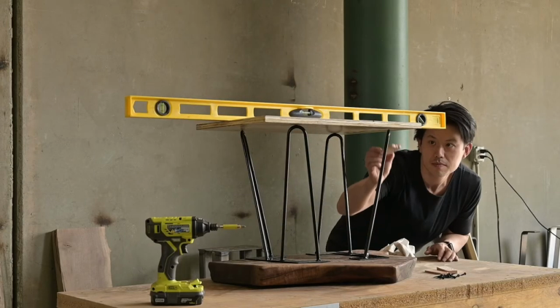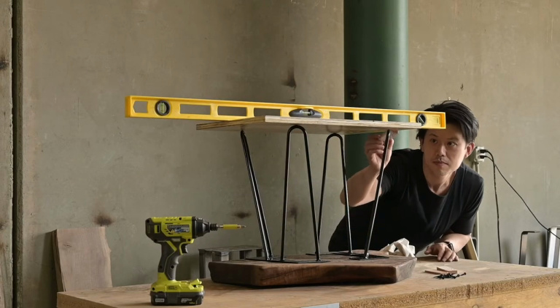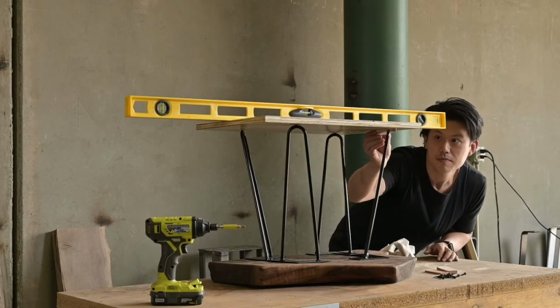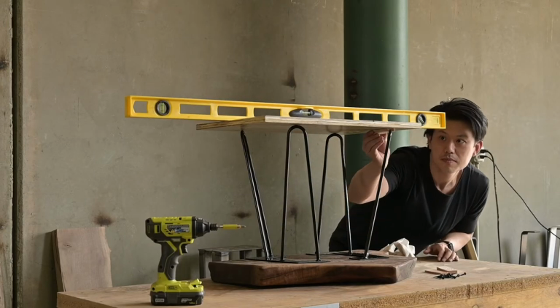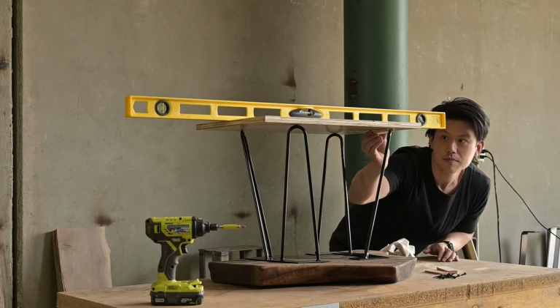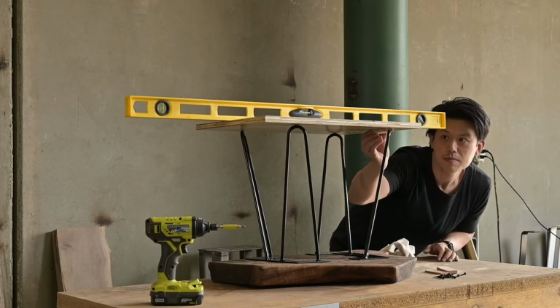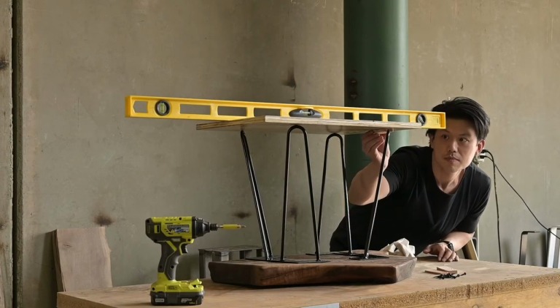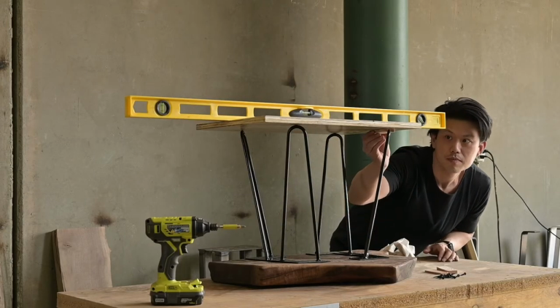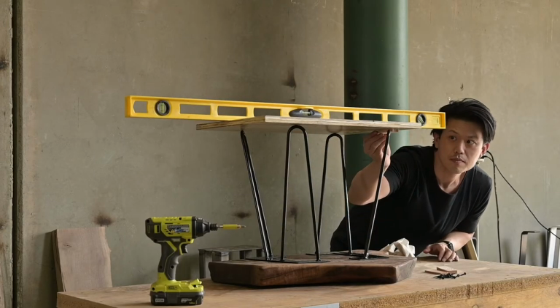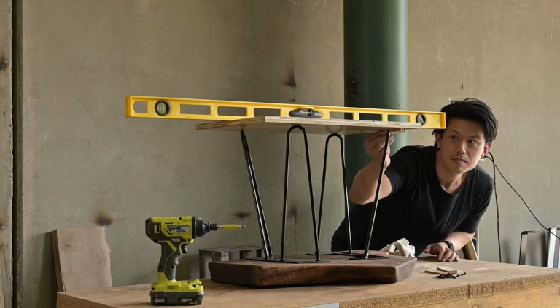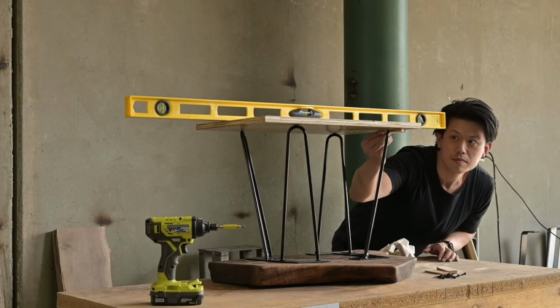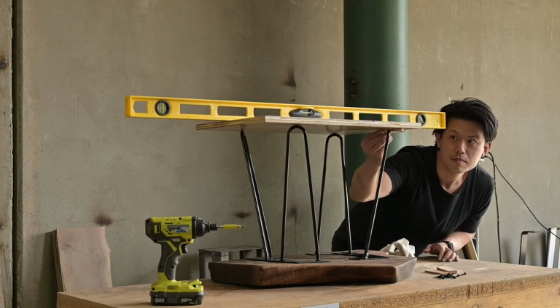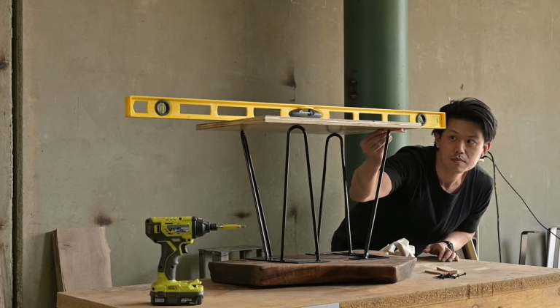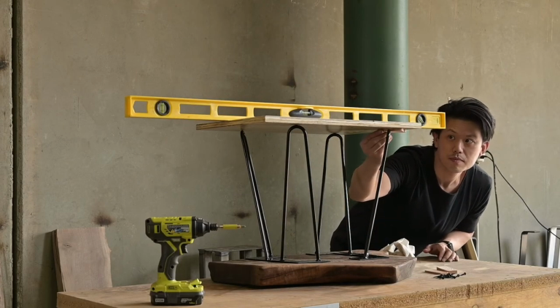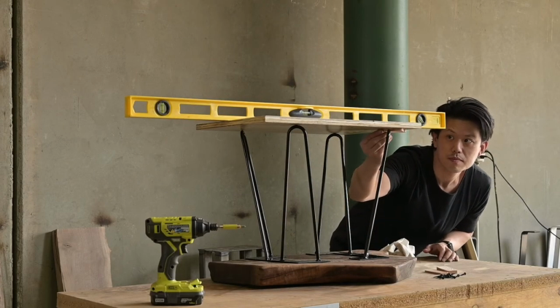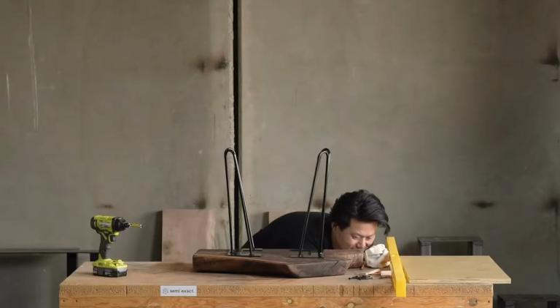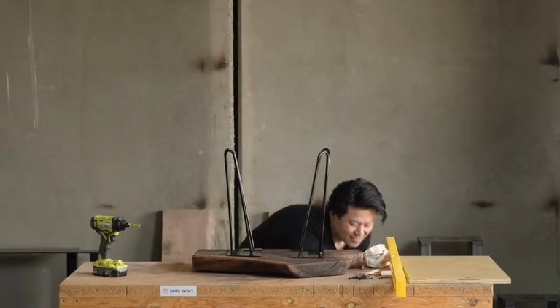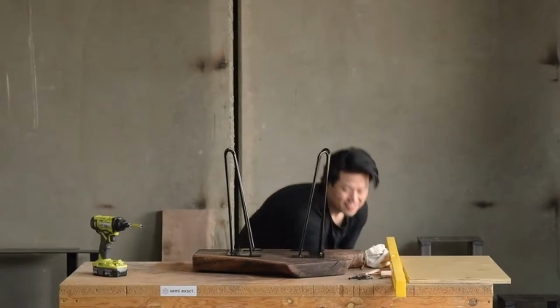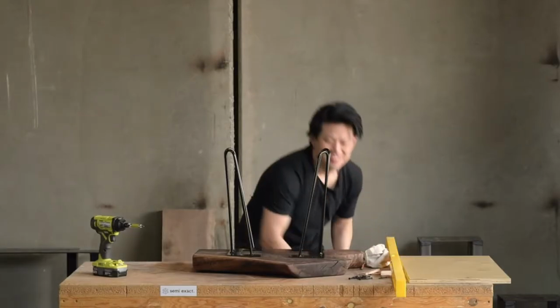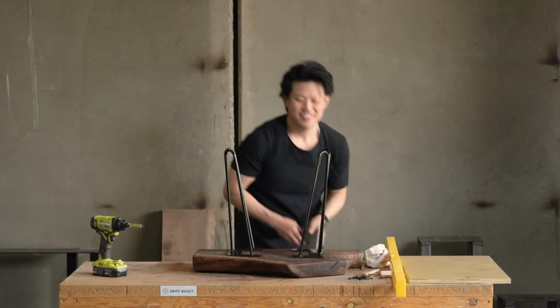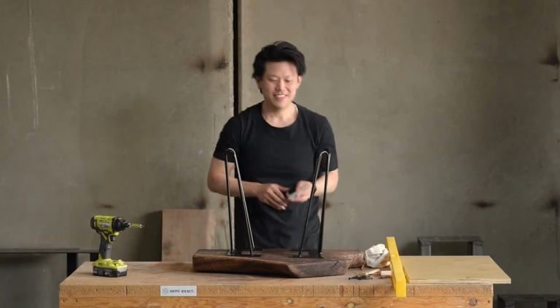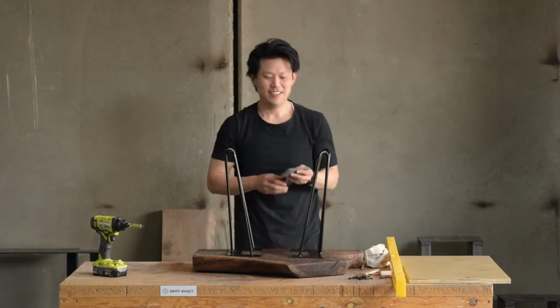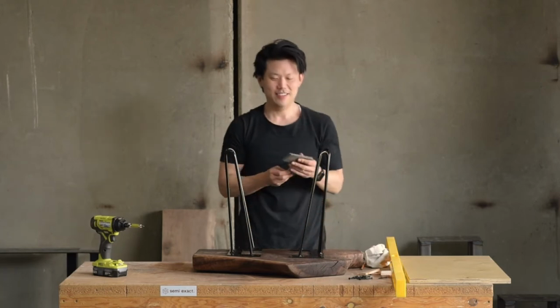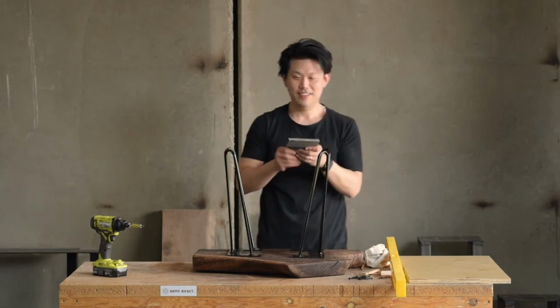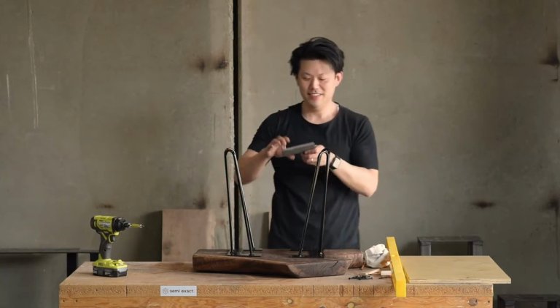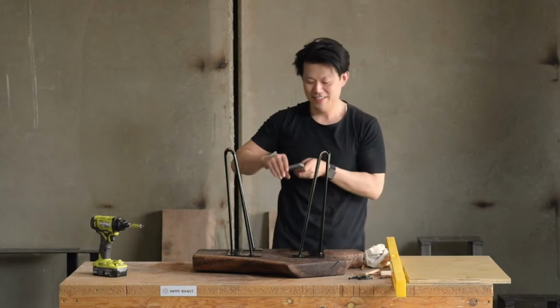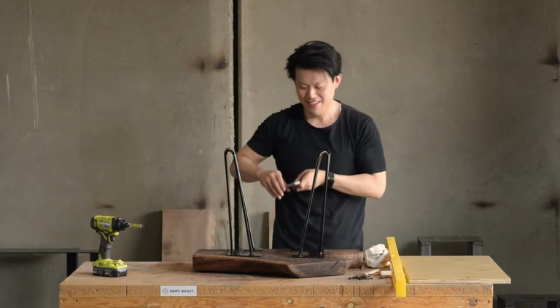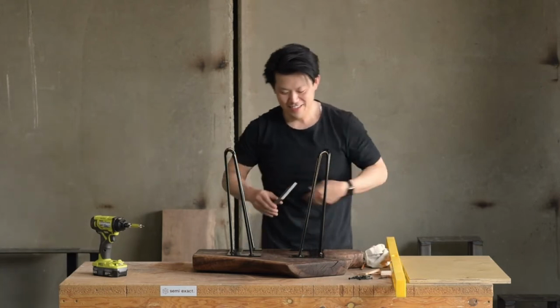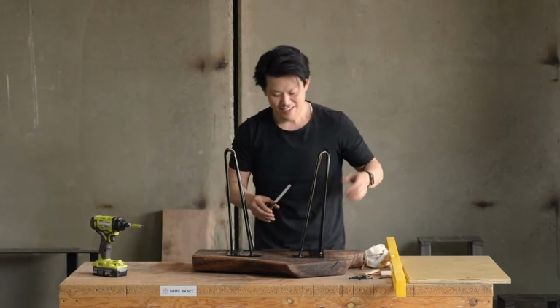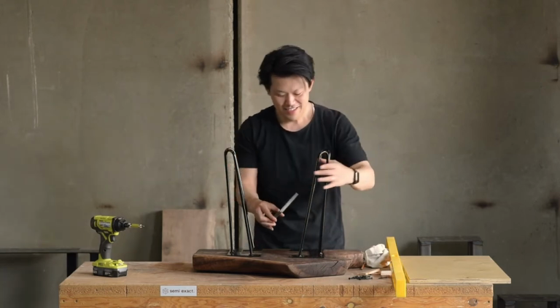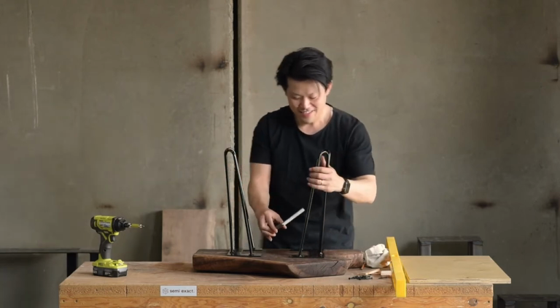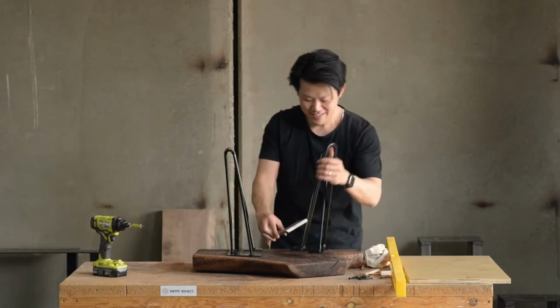We knew we were dealing with an uneven slab. Luckily, we're in our factory and we had some extra baseplates available. A 2x4 wedge will accomplish the same.